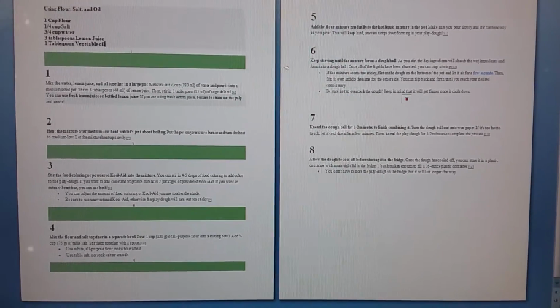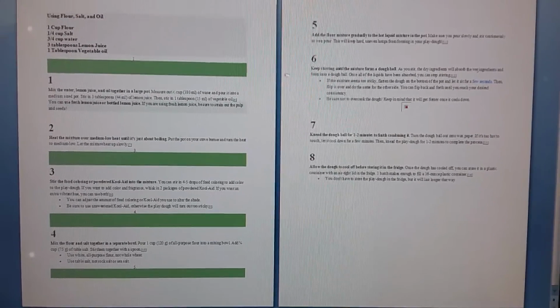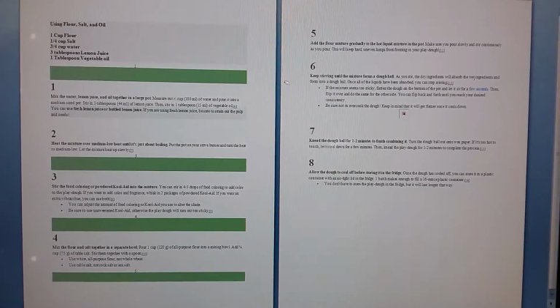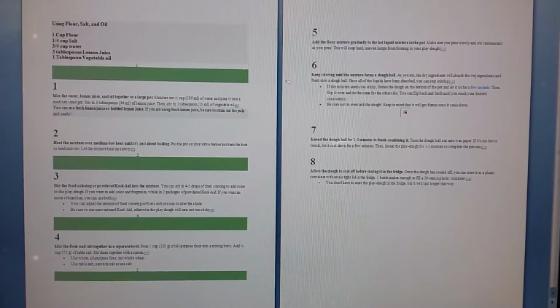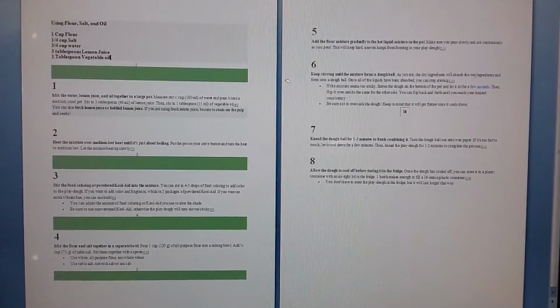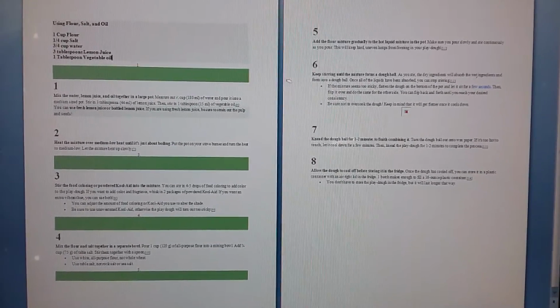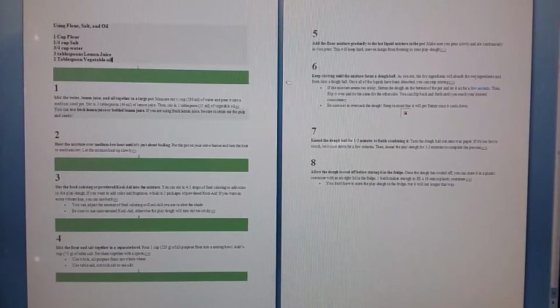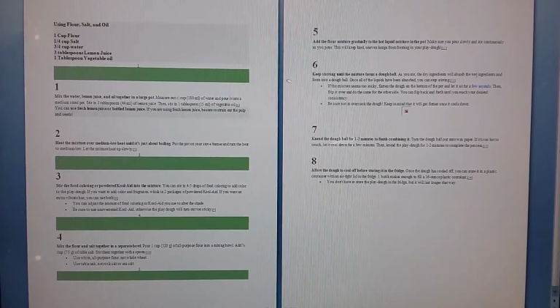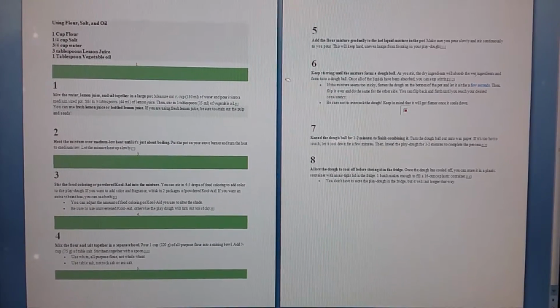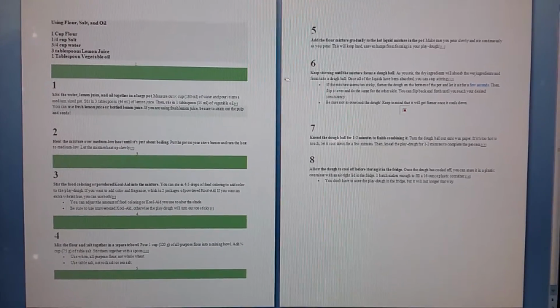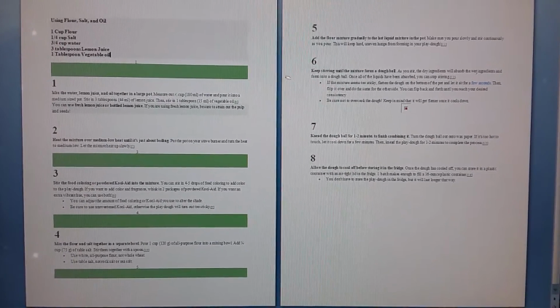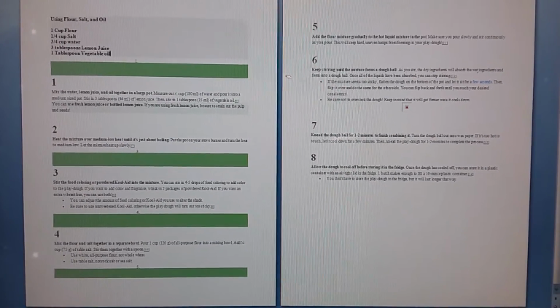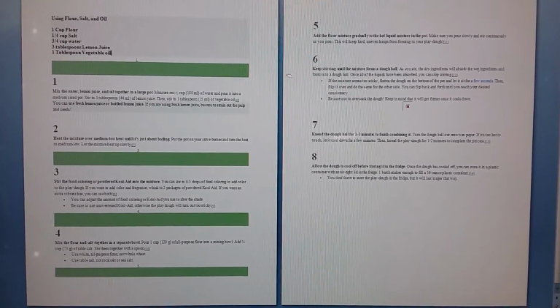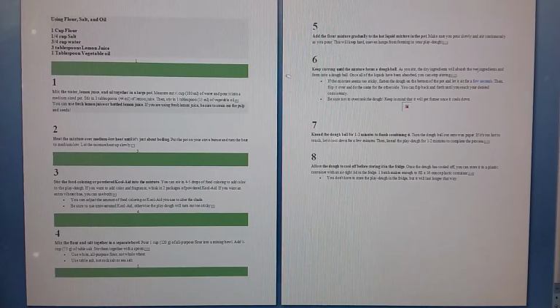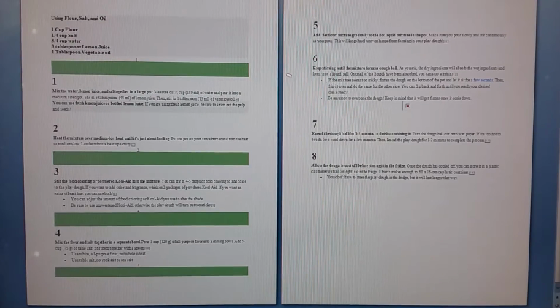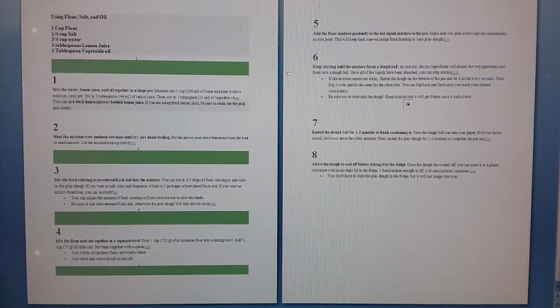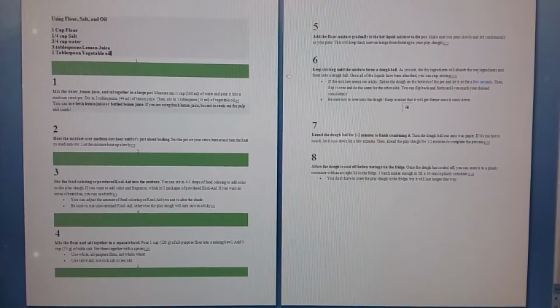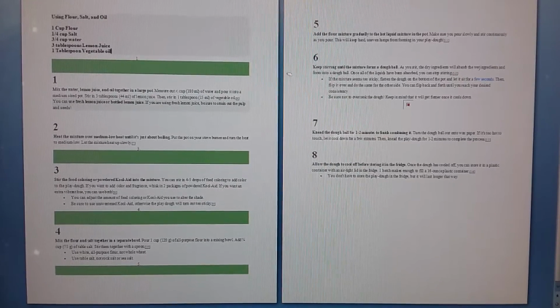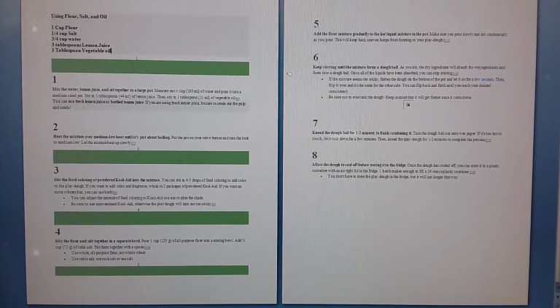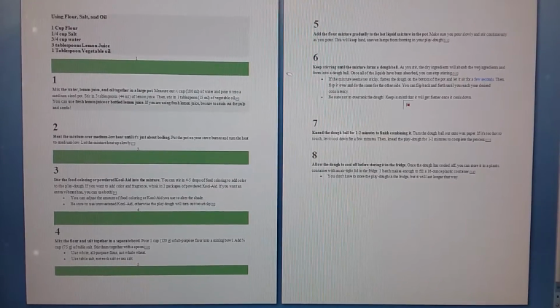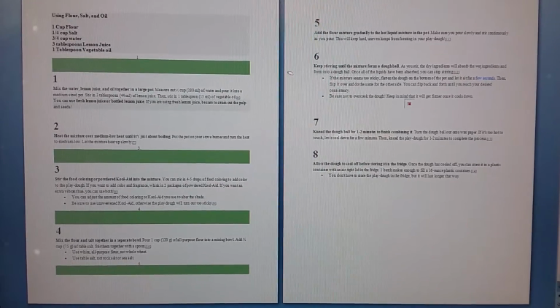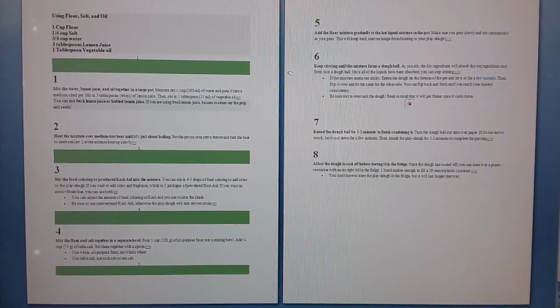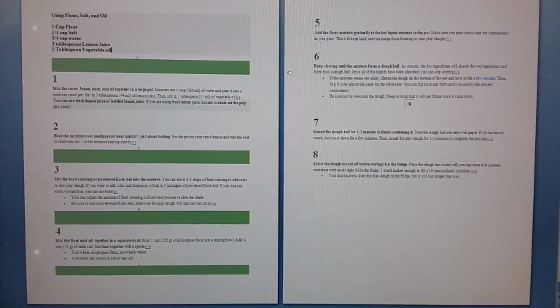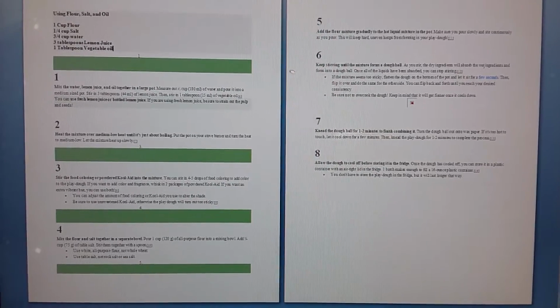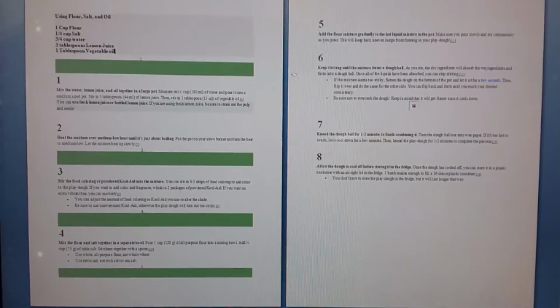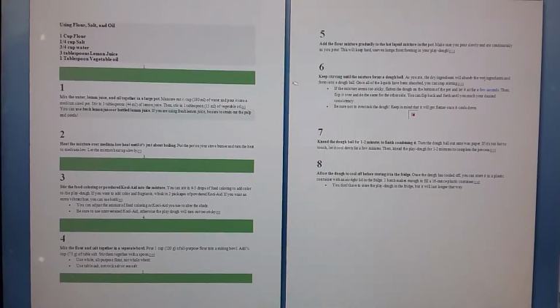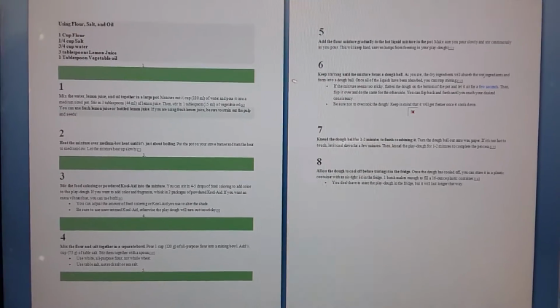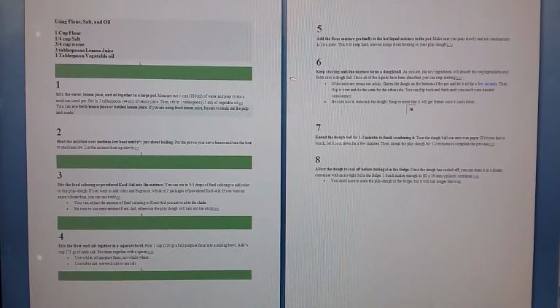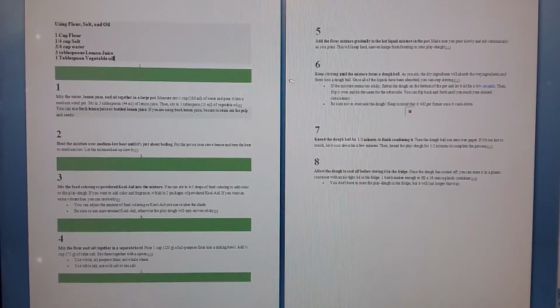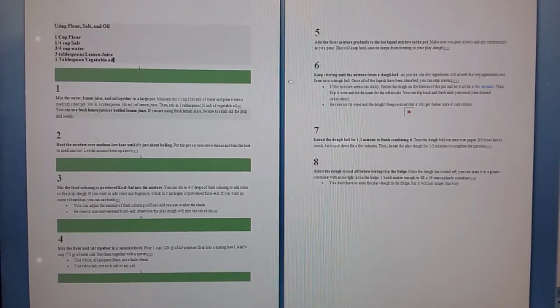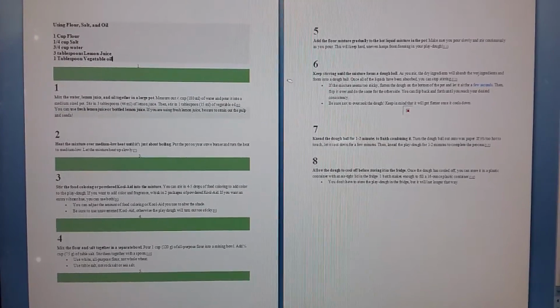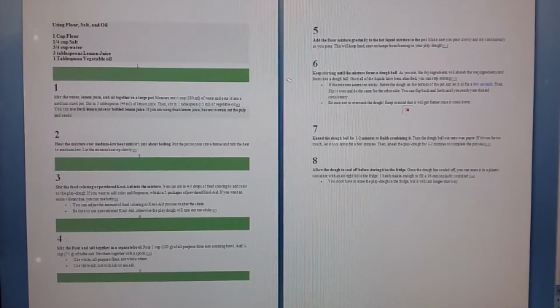So here's the Play-Doh recipe that I used. It came out really great. Hope you and your kids enjoy it.